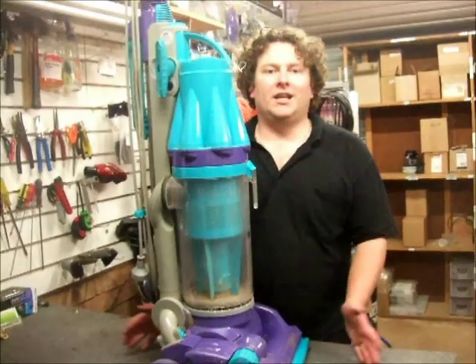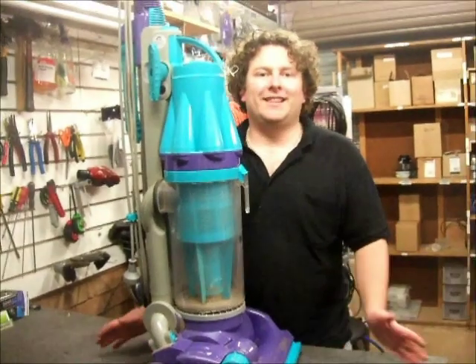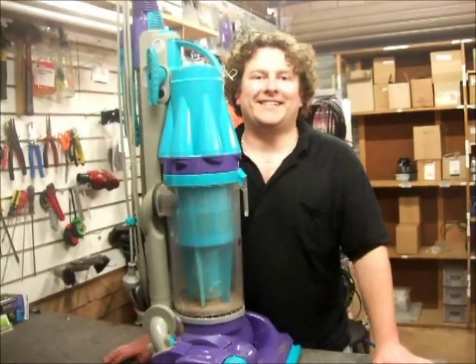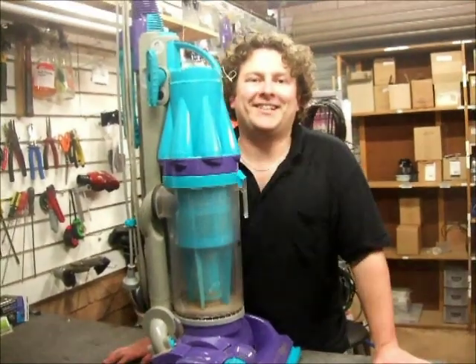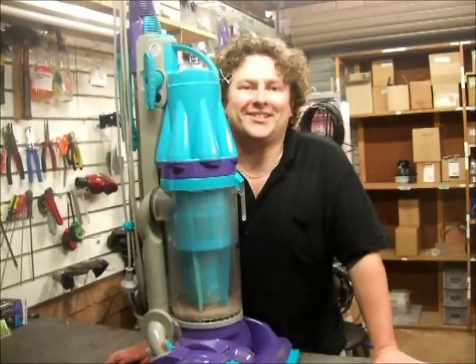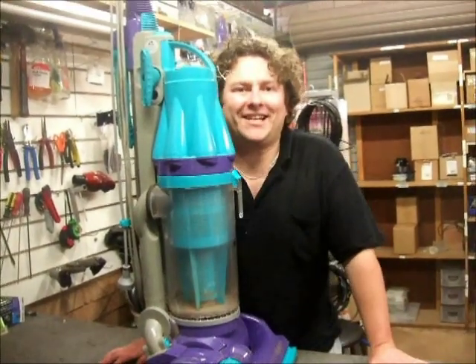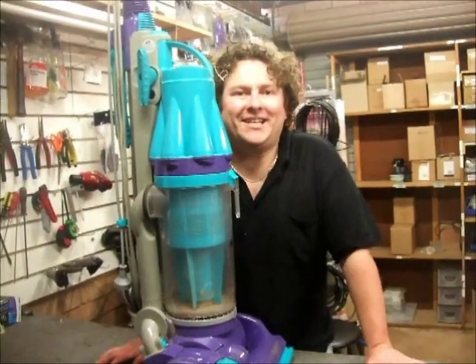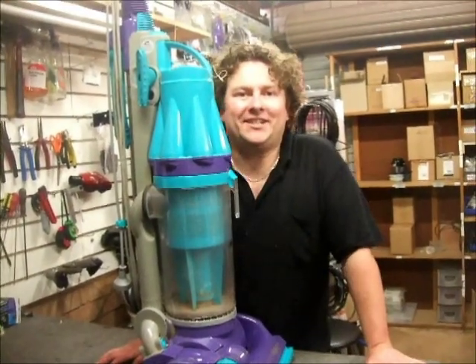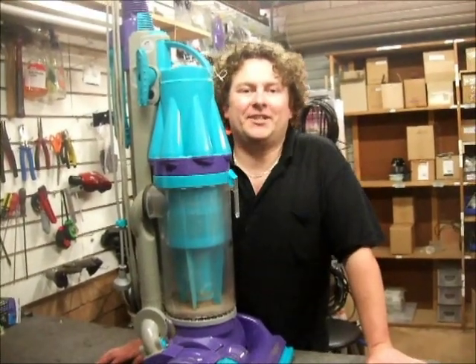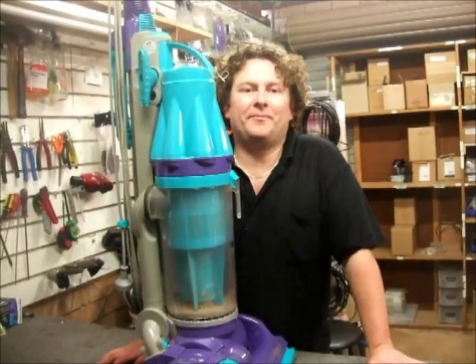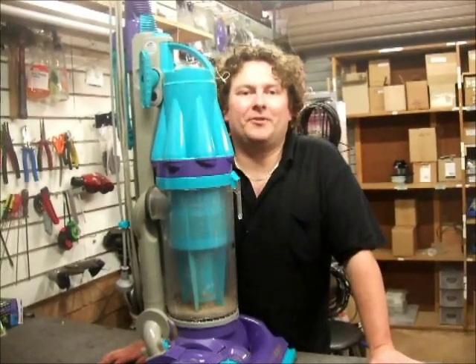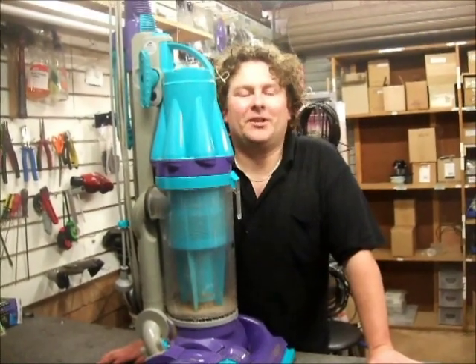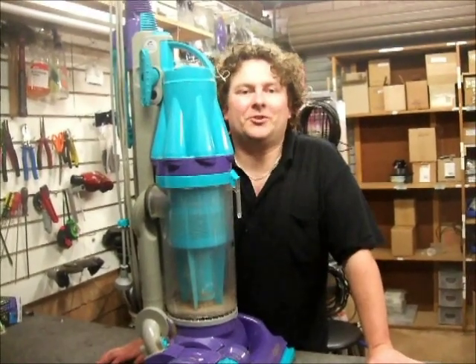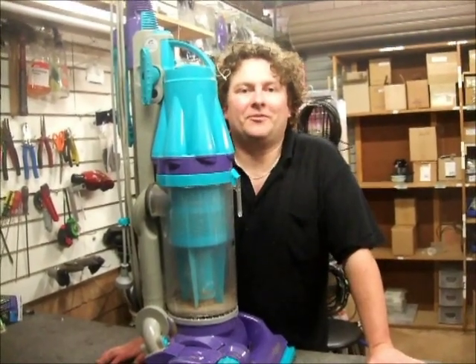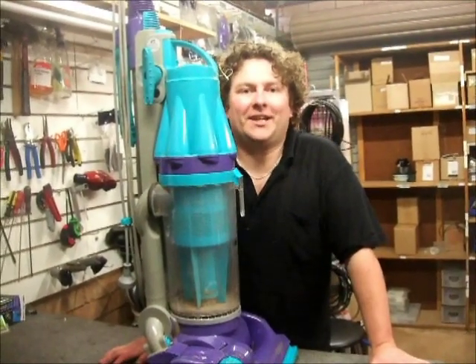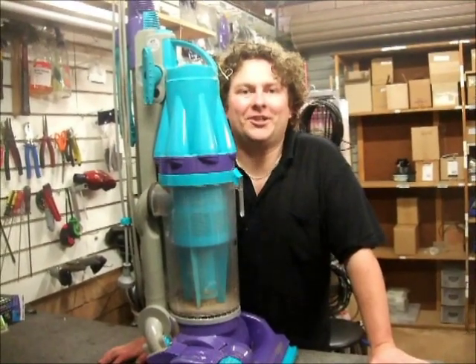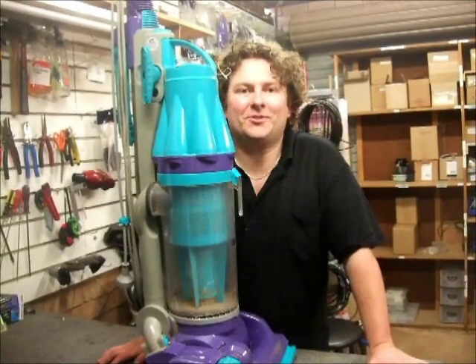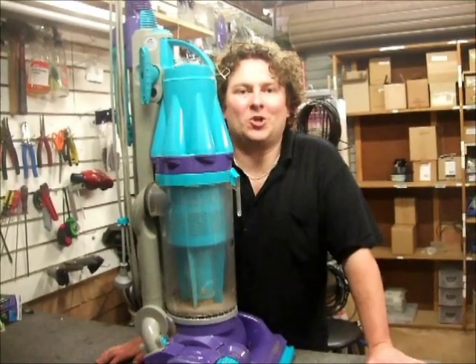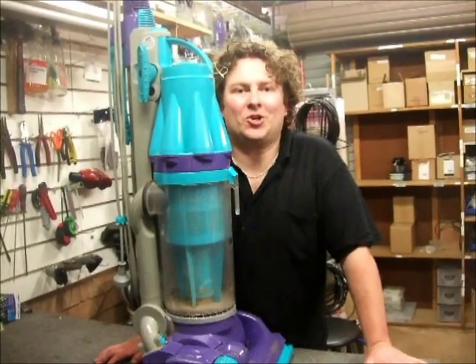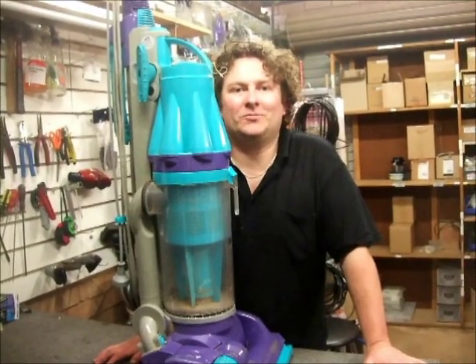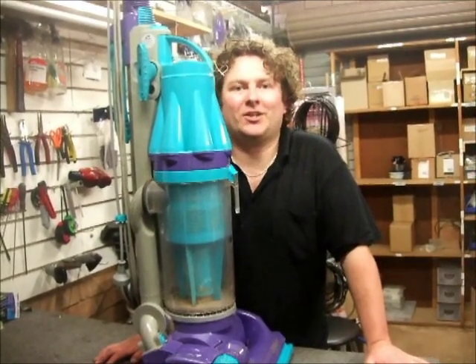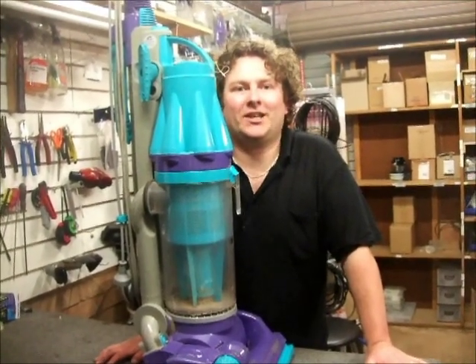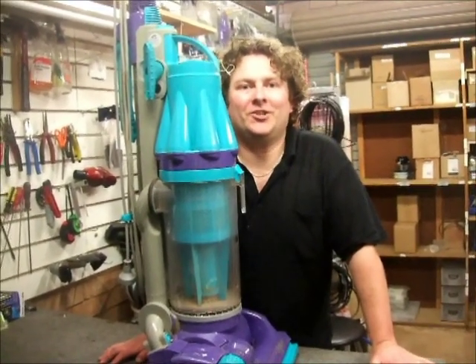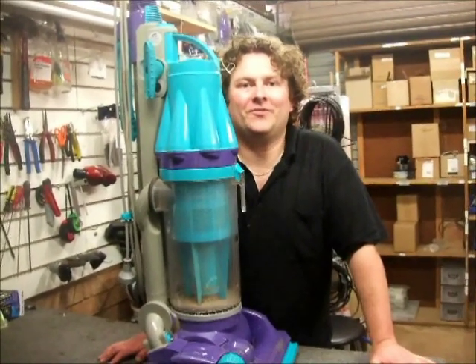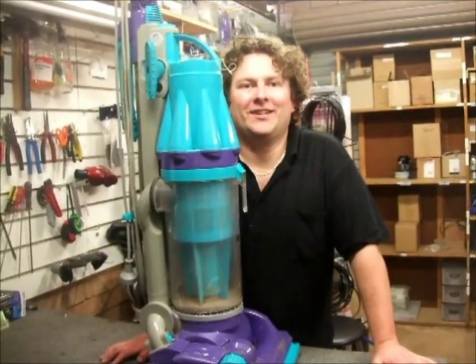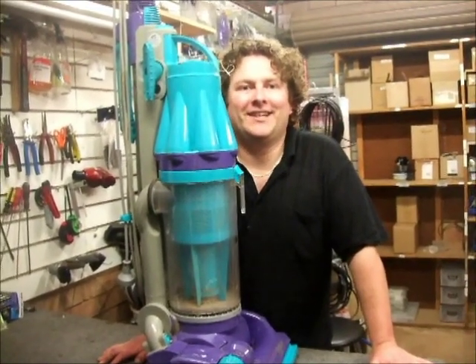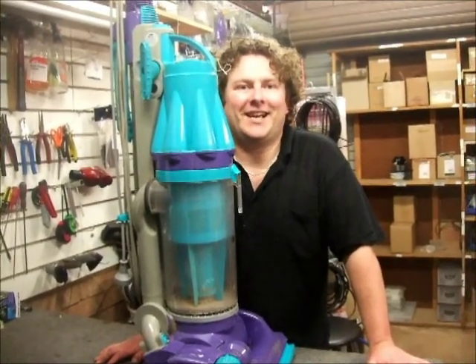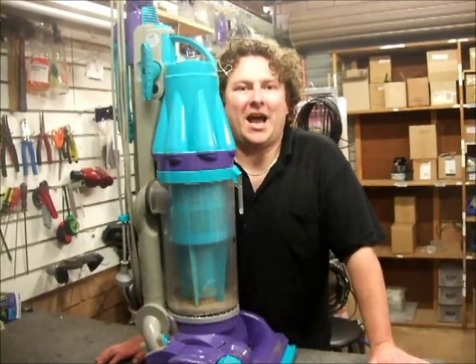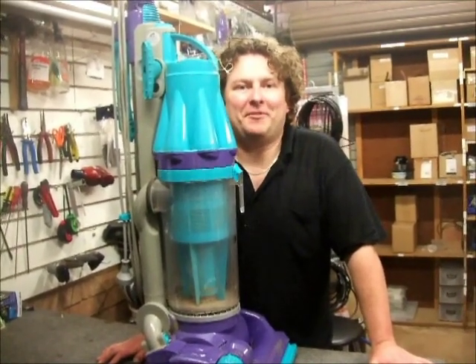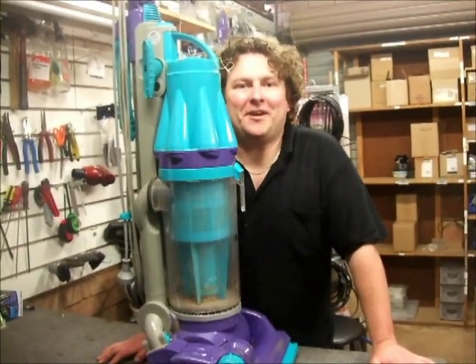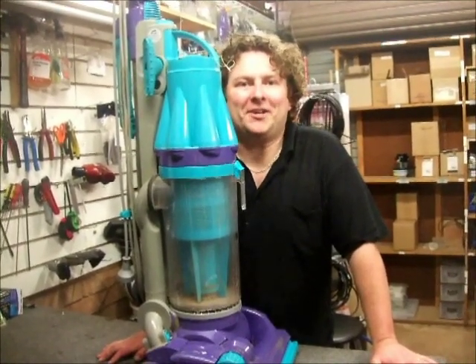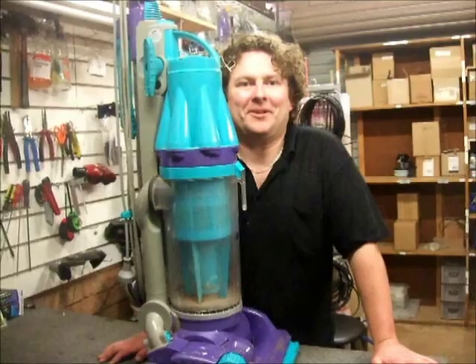That's a nice easy tip from nelsonvacuums.com.au. Happy vacuuming.